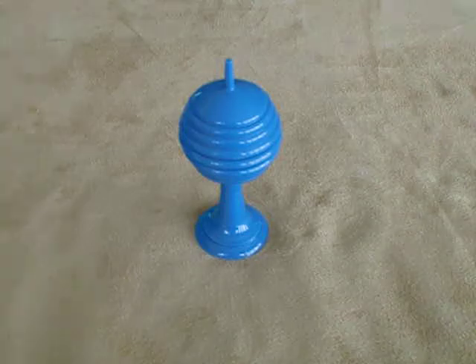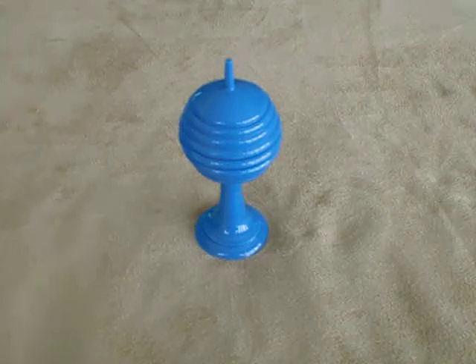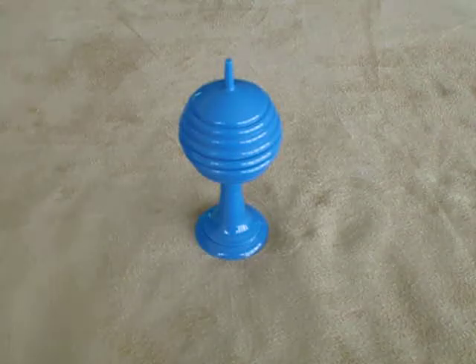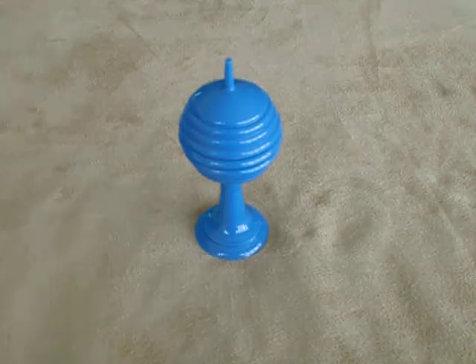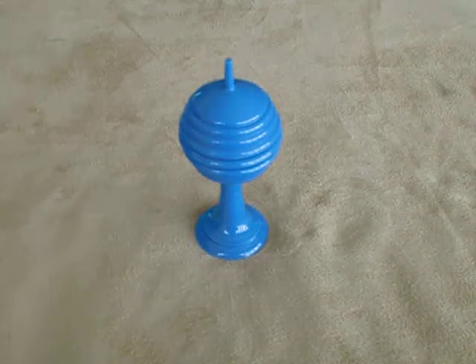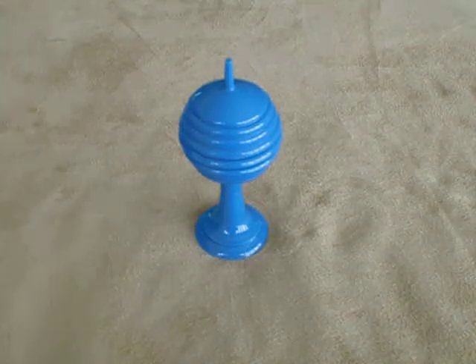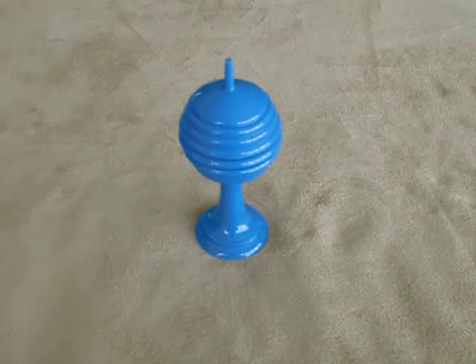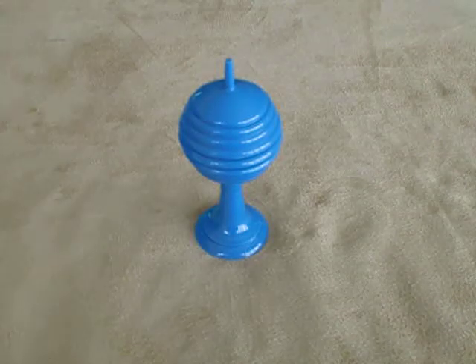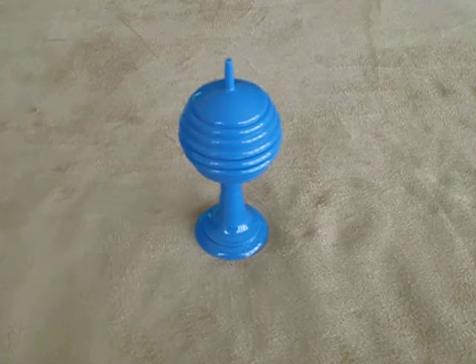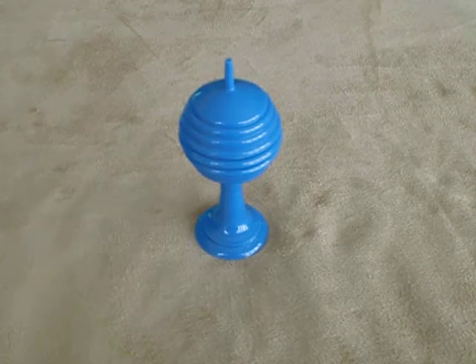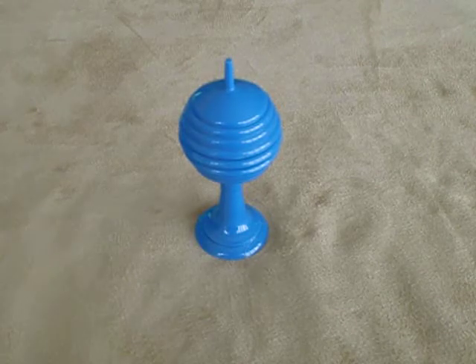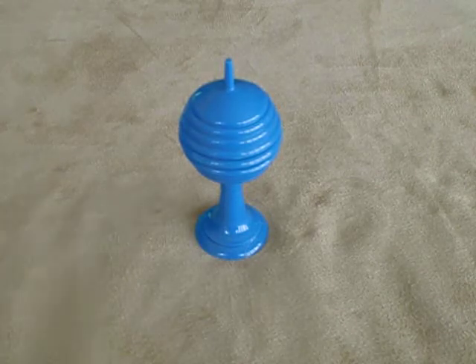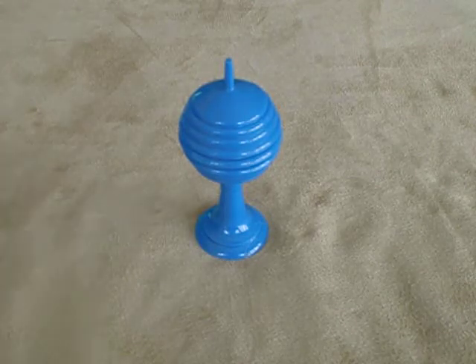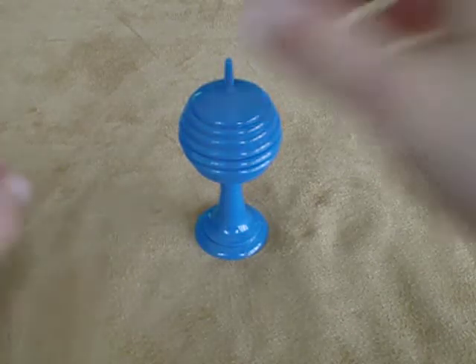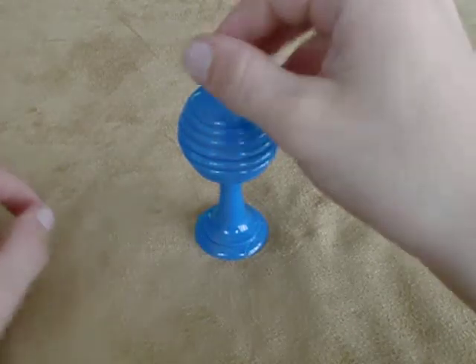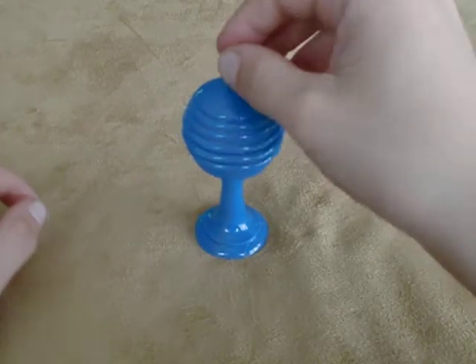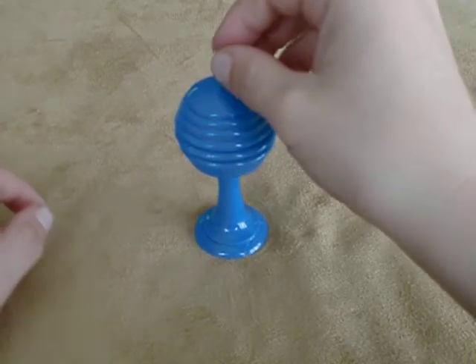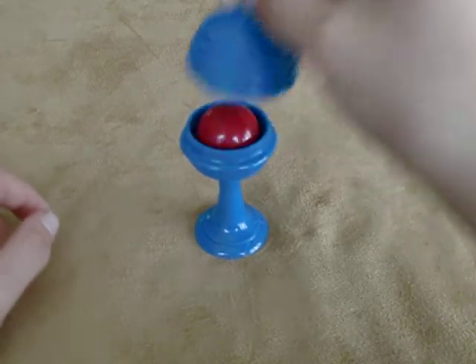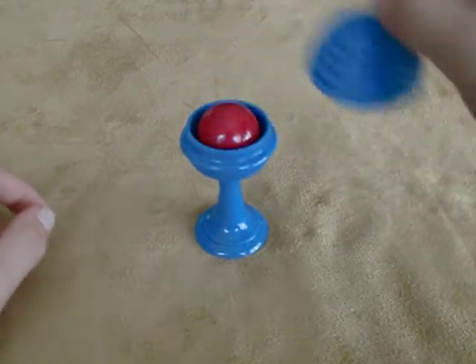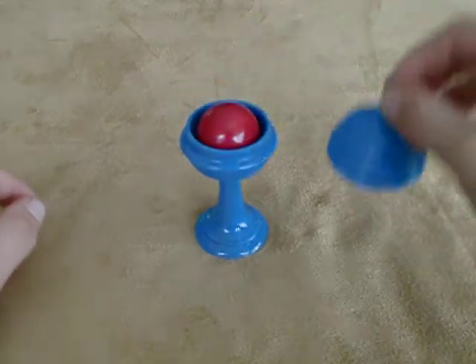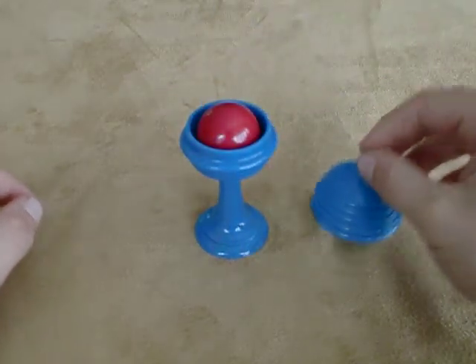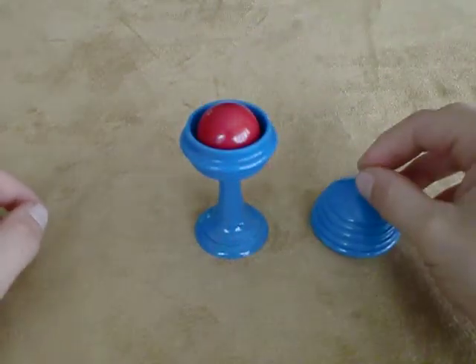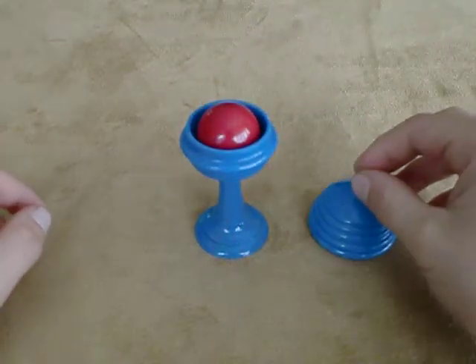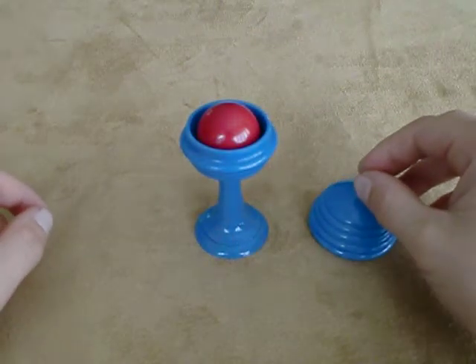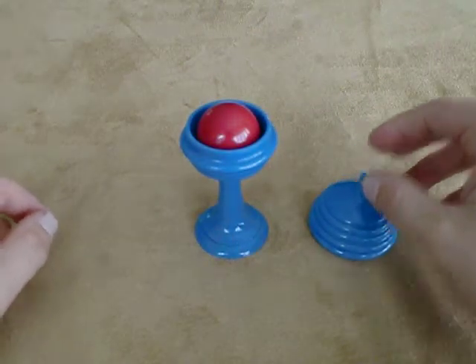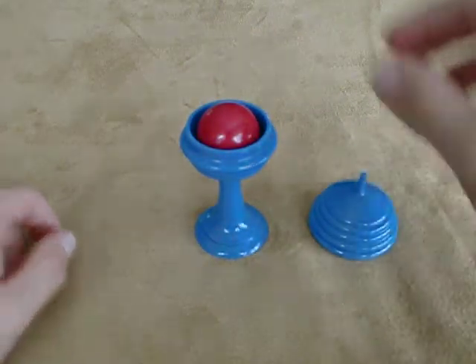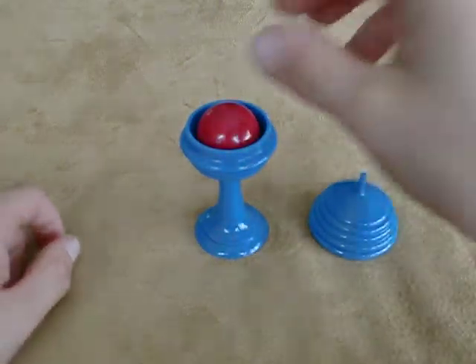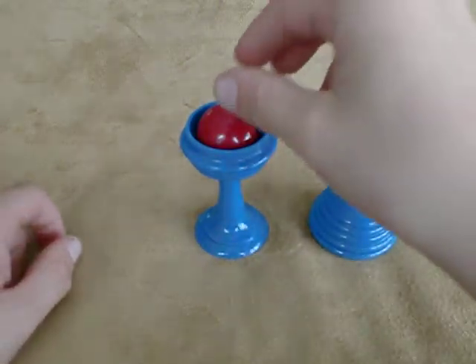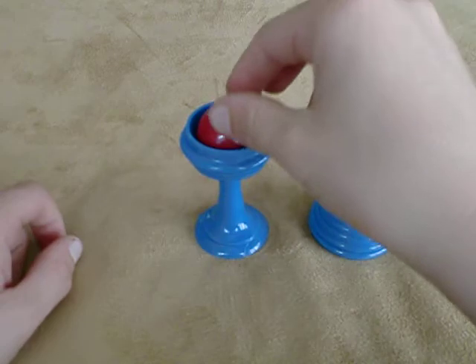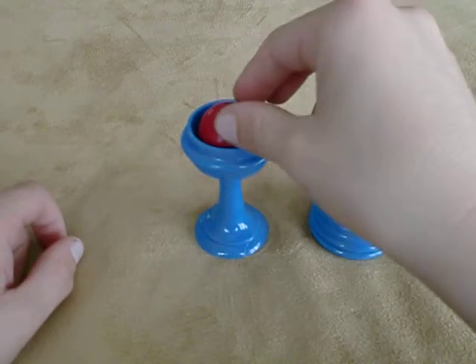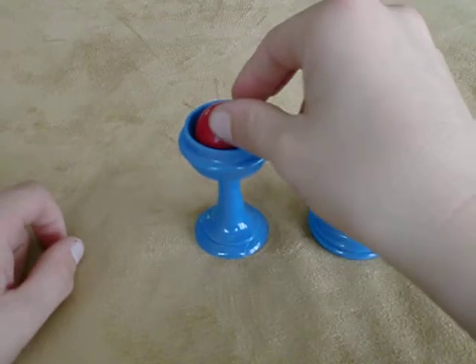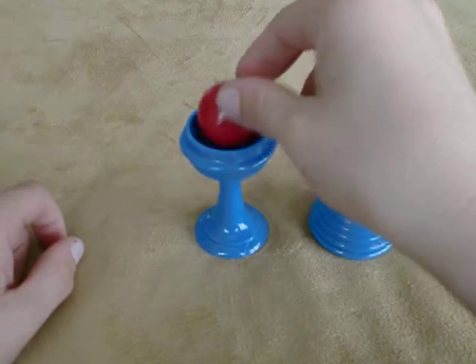This is the Ball and Vase by Royal Magic. As you can see, I have a ball and a vase.